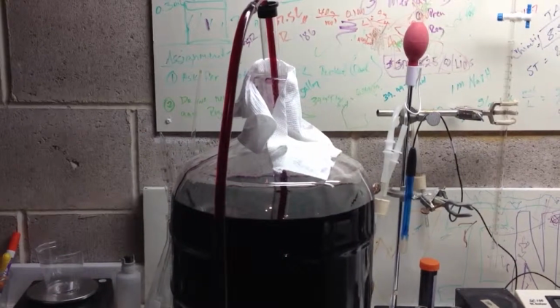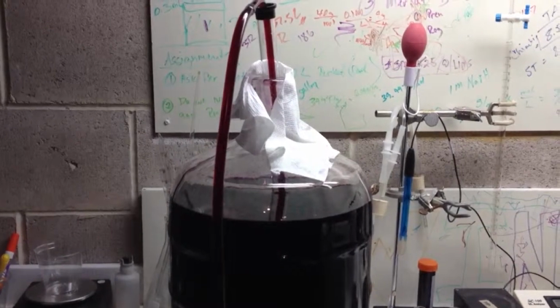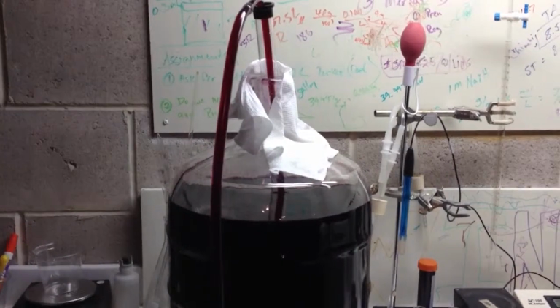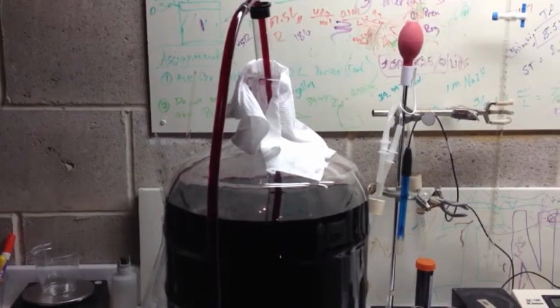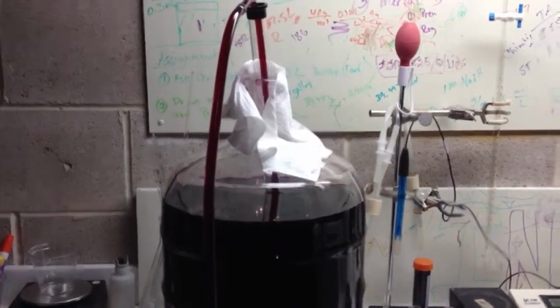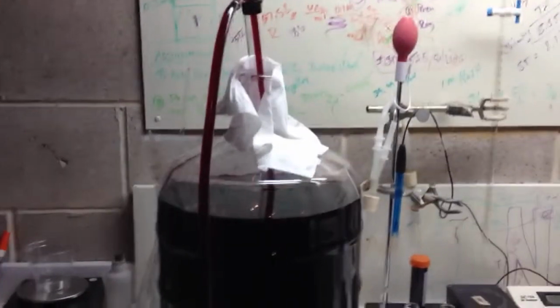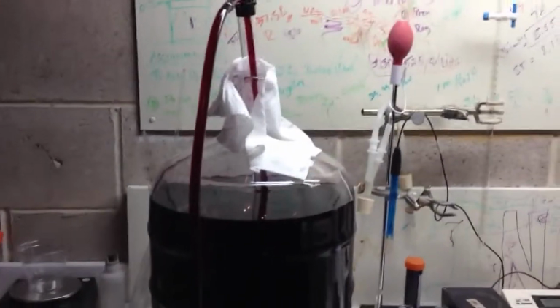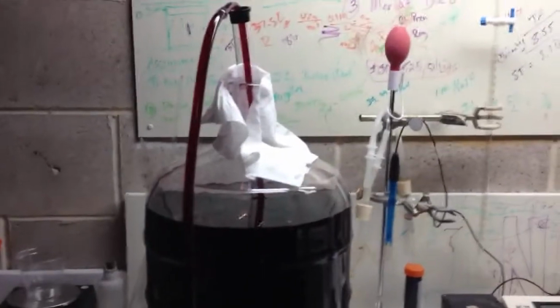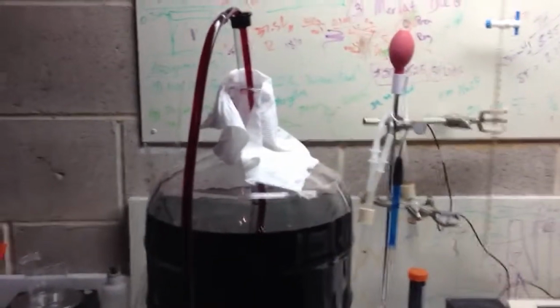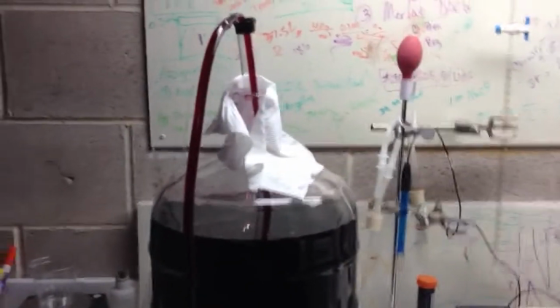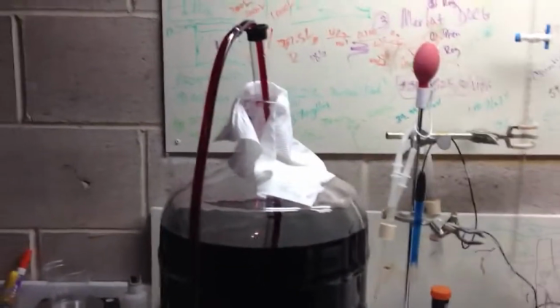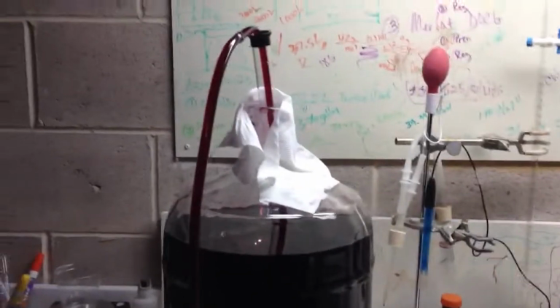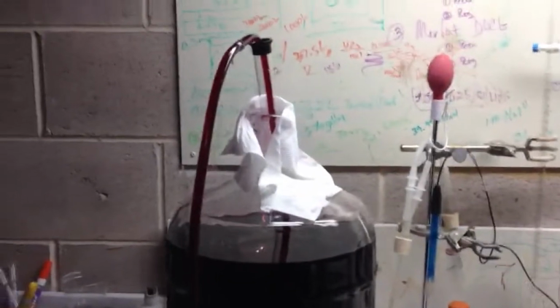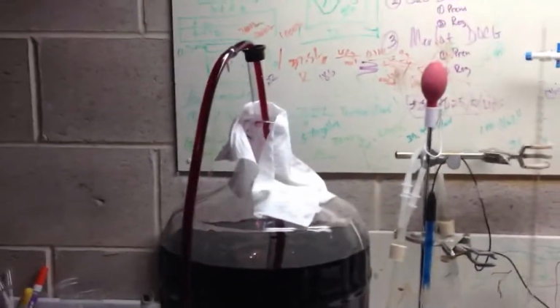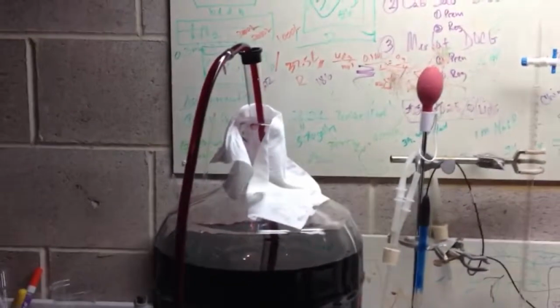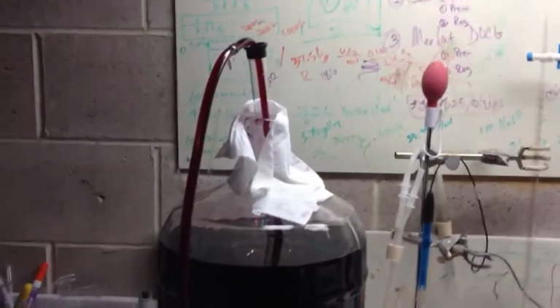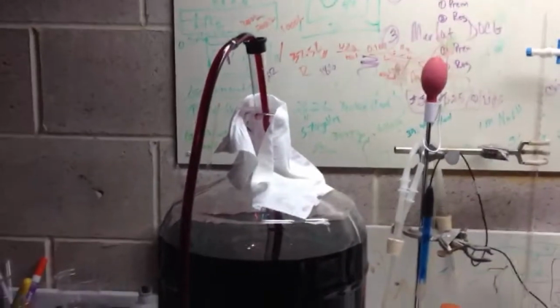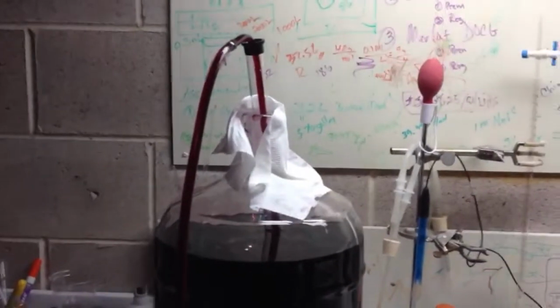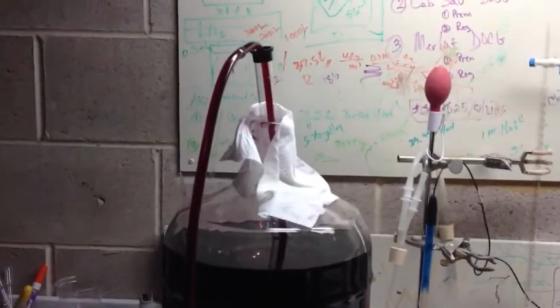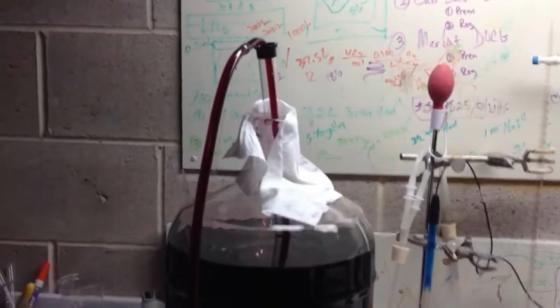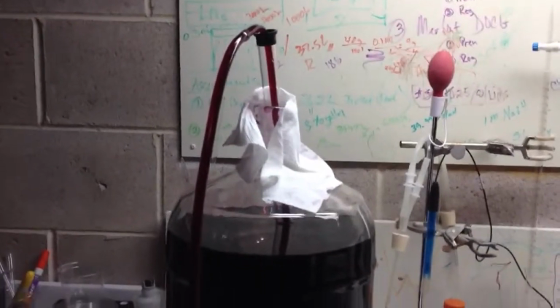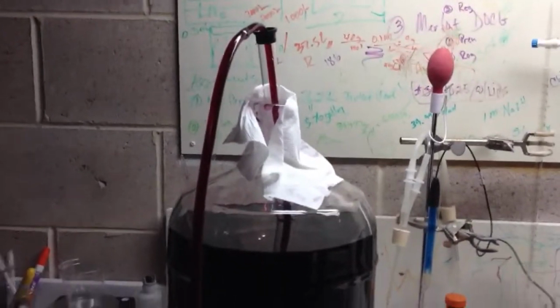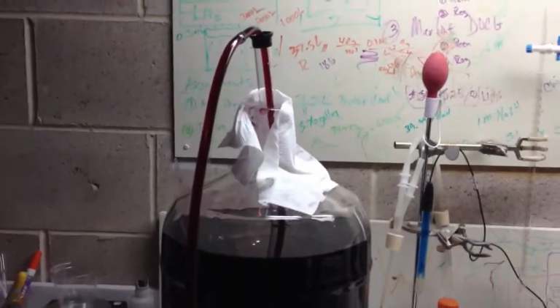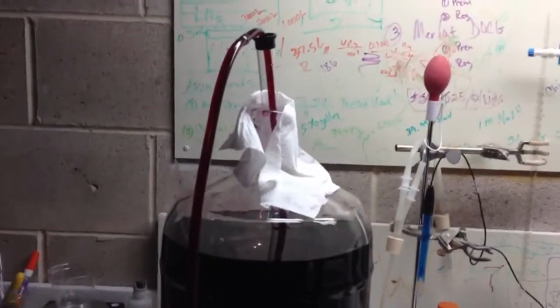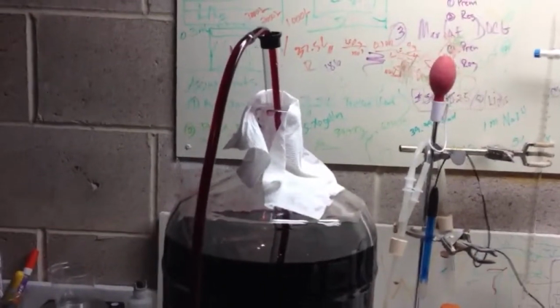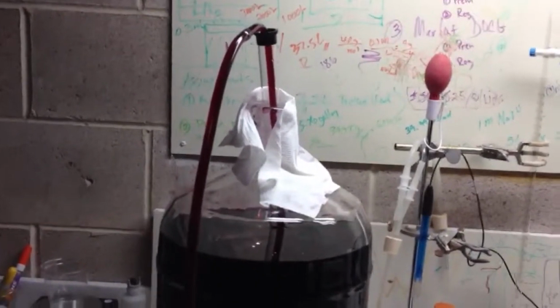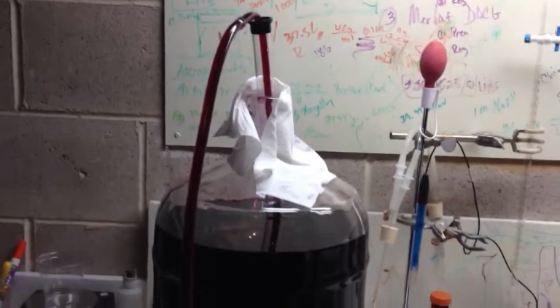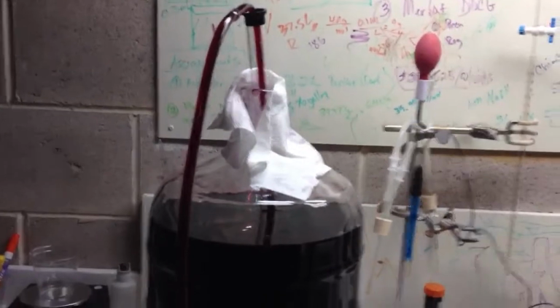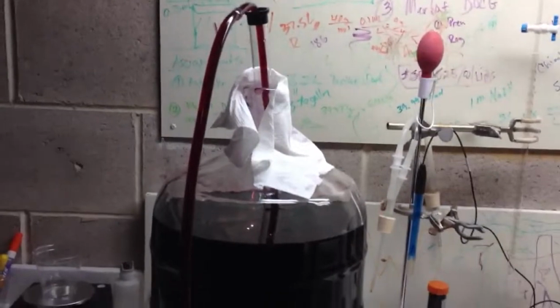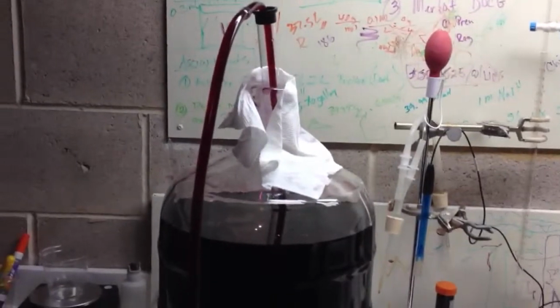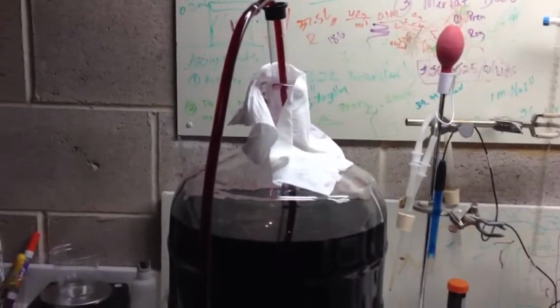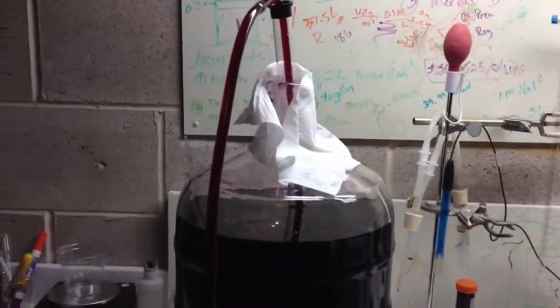Hello, everybody. This is Joe from Venus Periore, continuing our Merlot experiment.